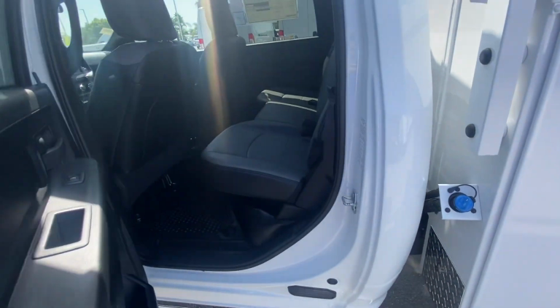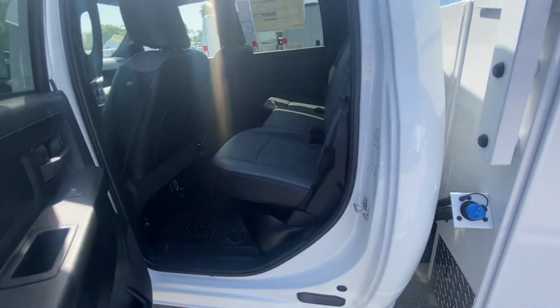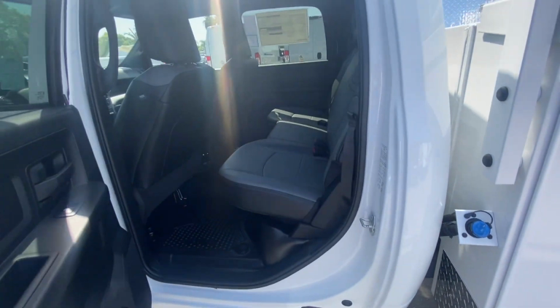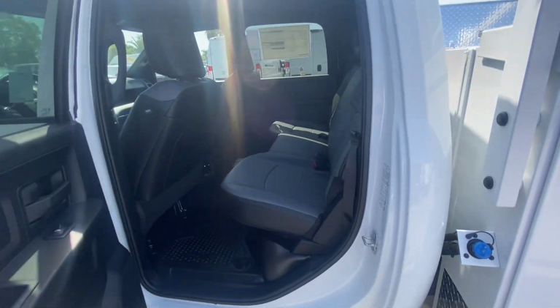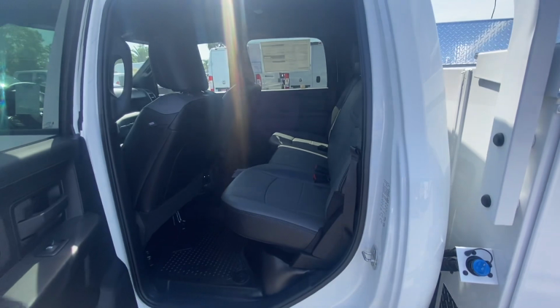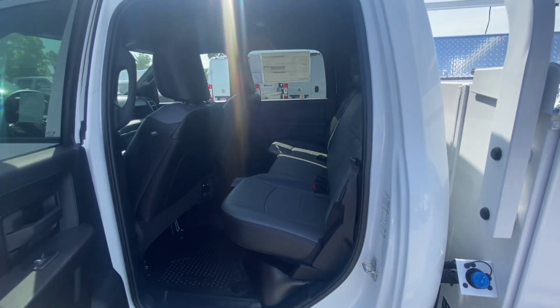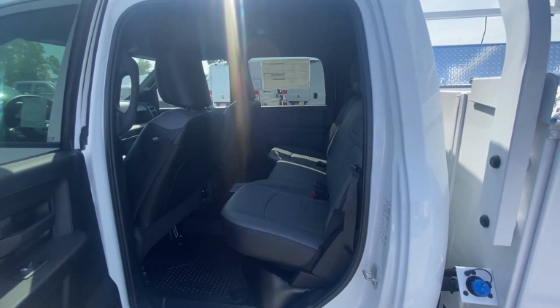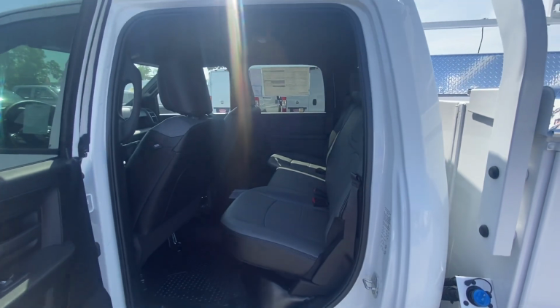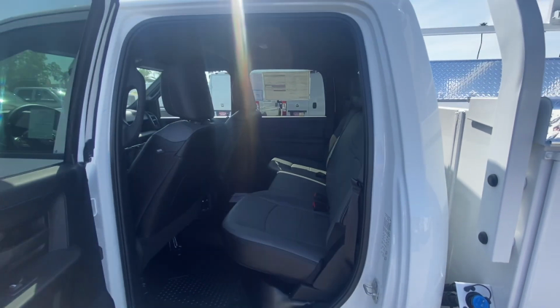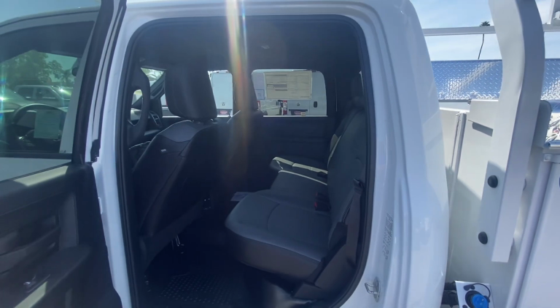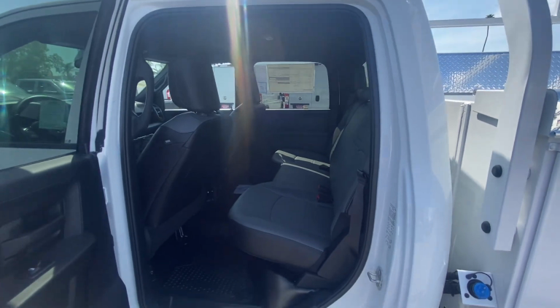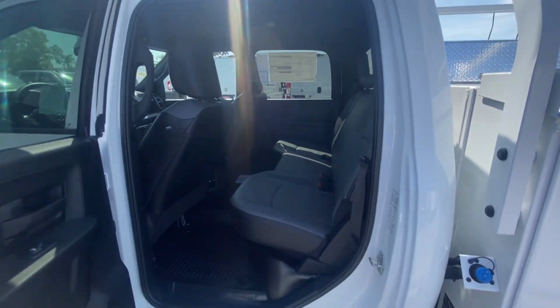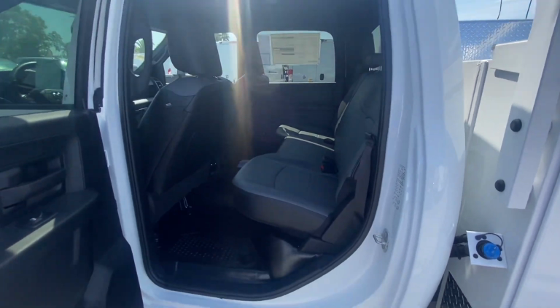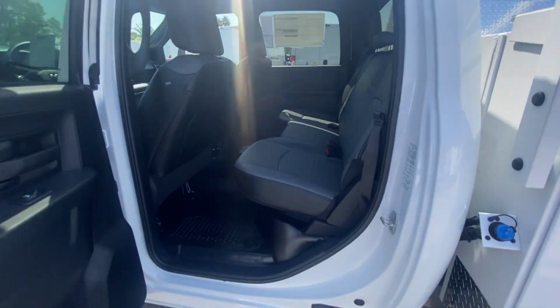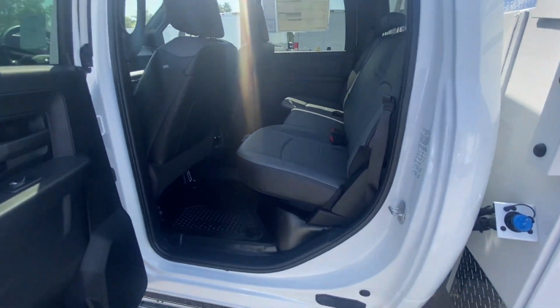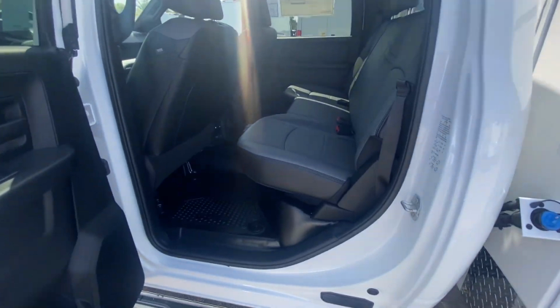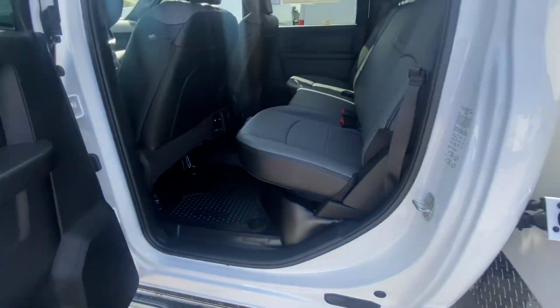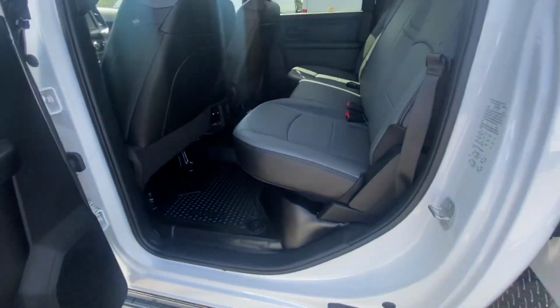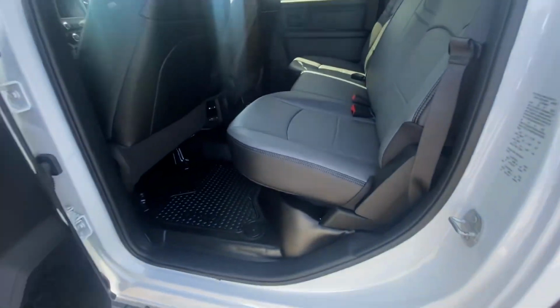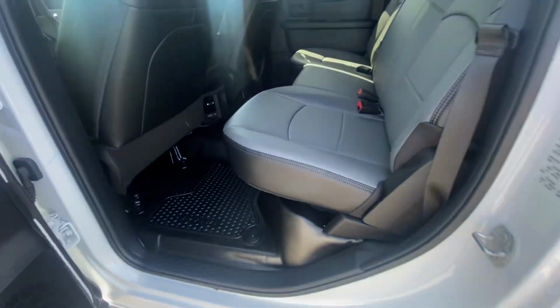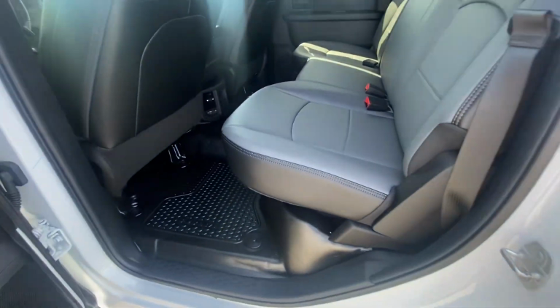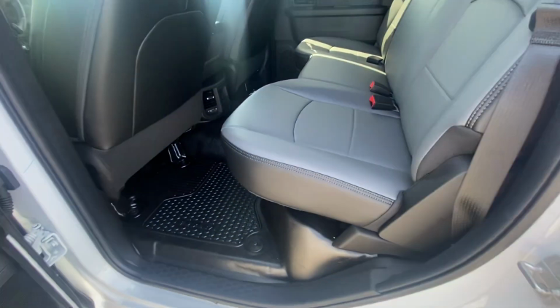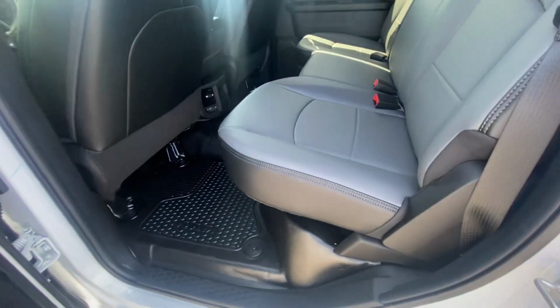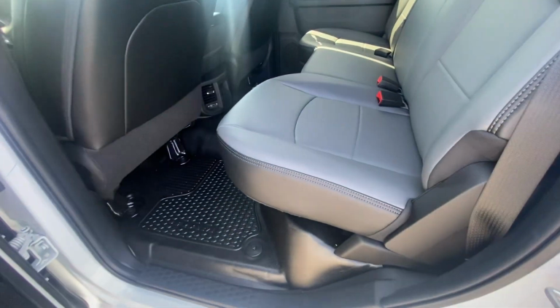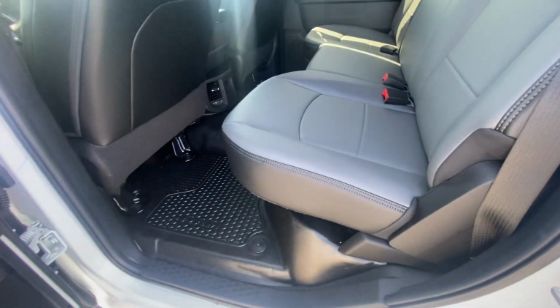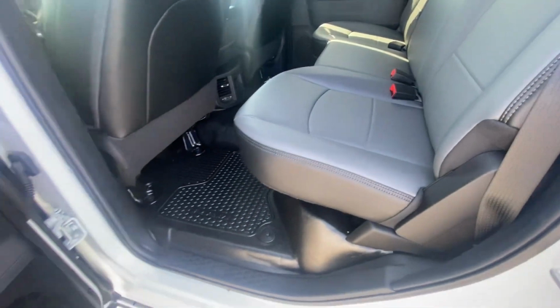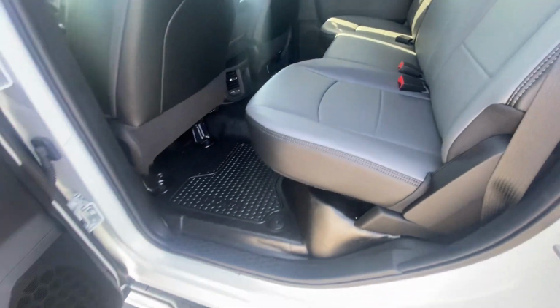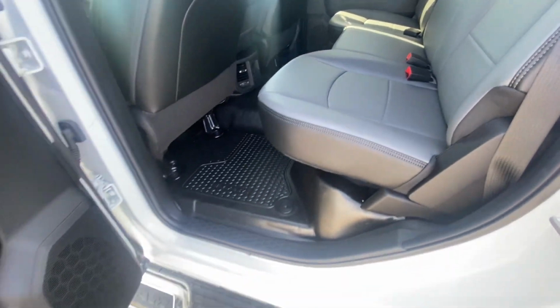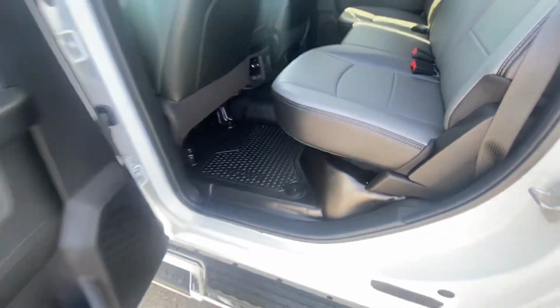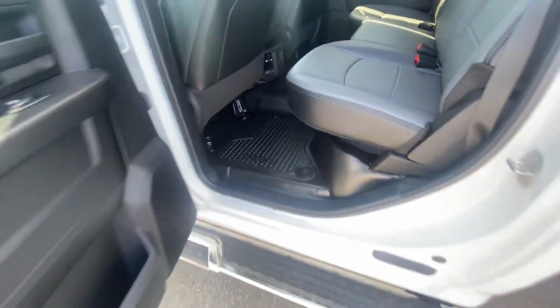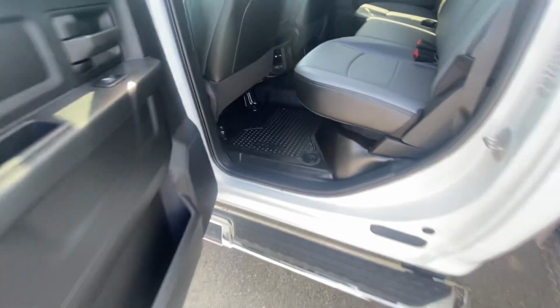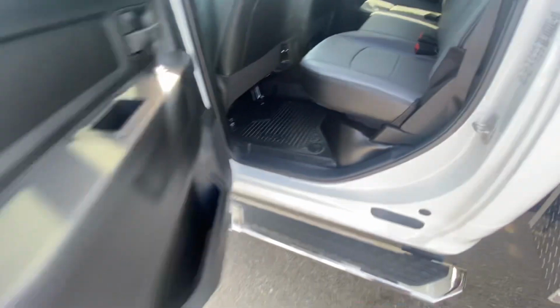The cab of this truck does seat six and it is a vinyl interior, so vinyl seats and a vinyl floor.